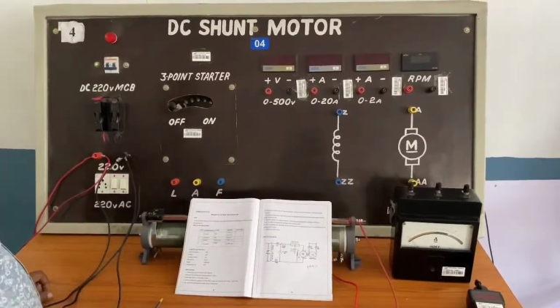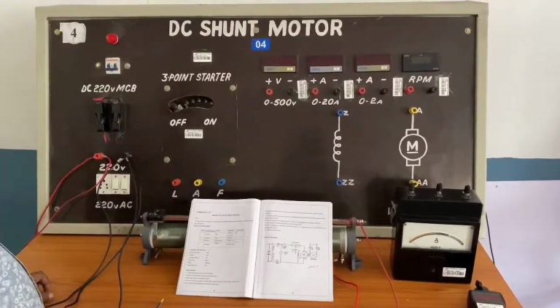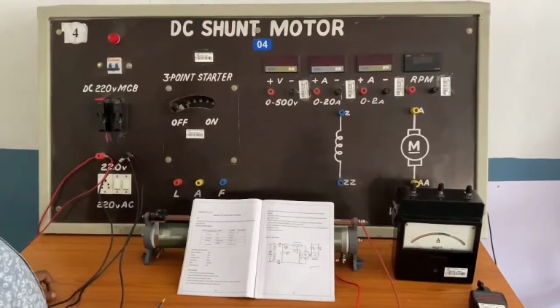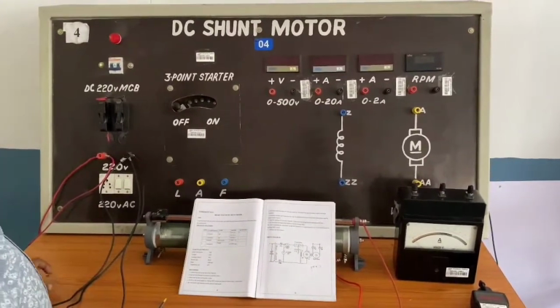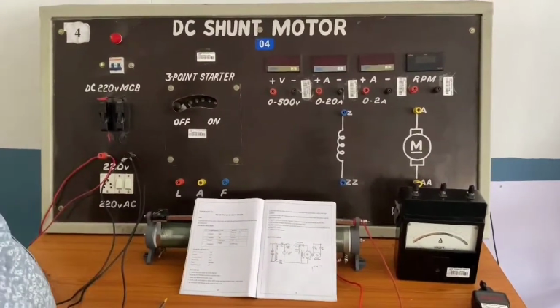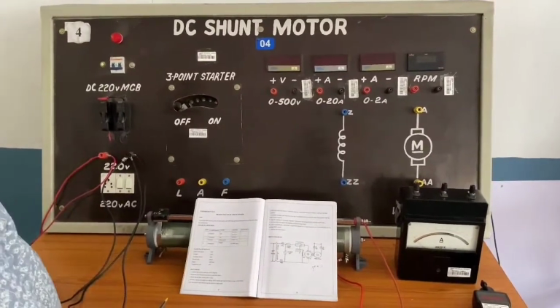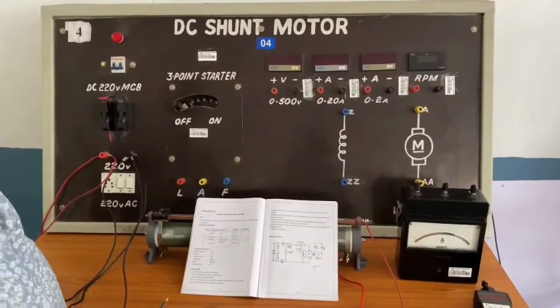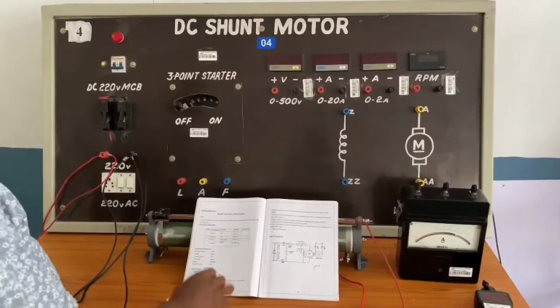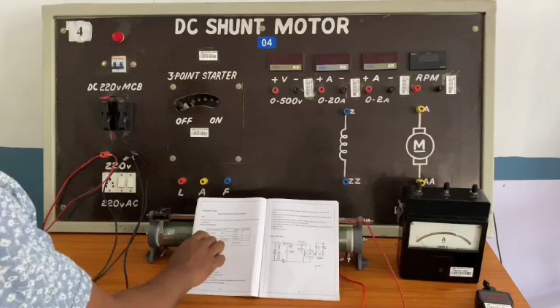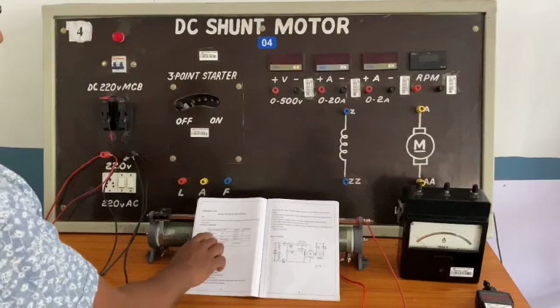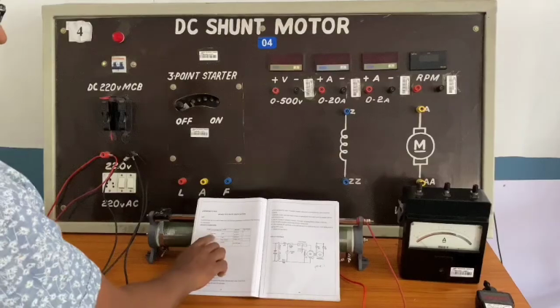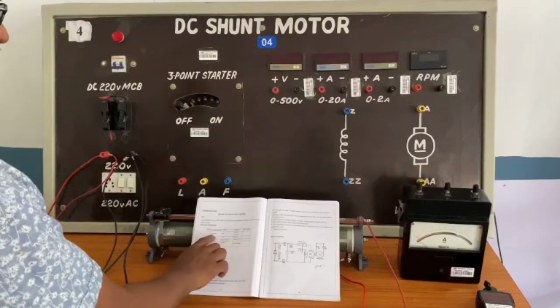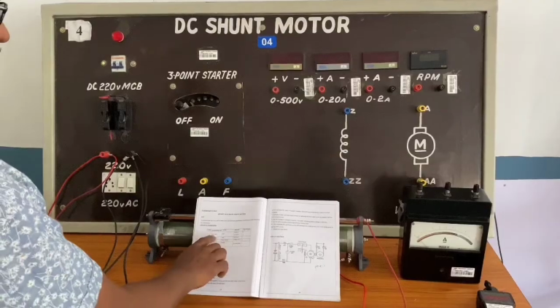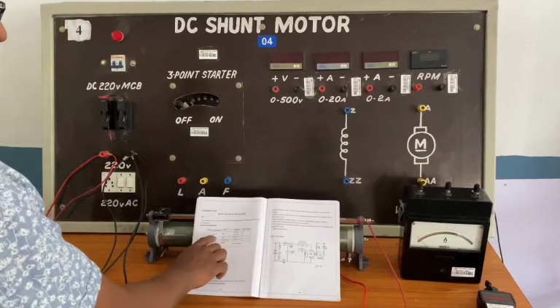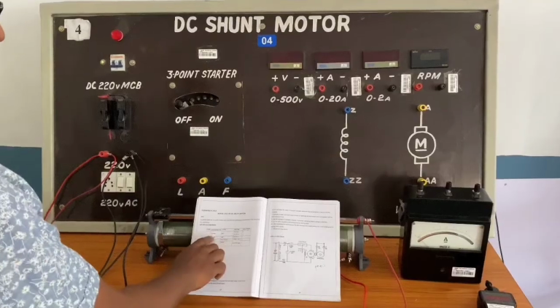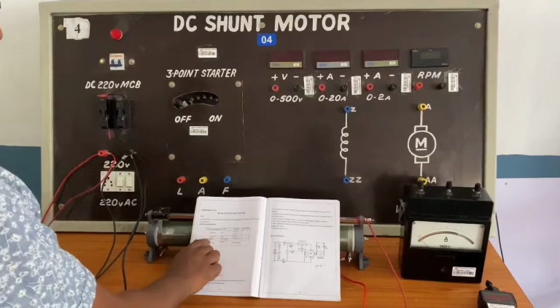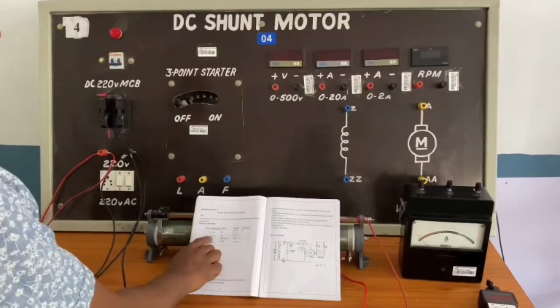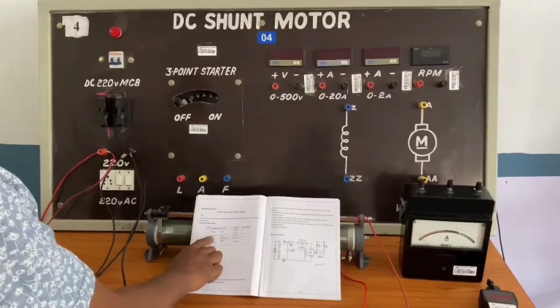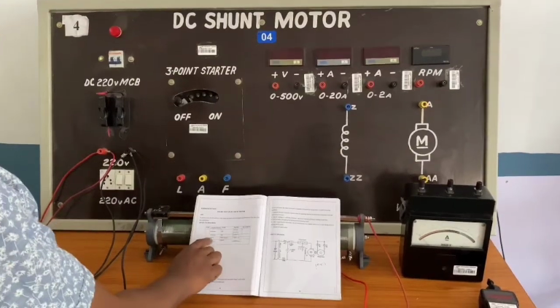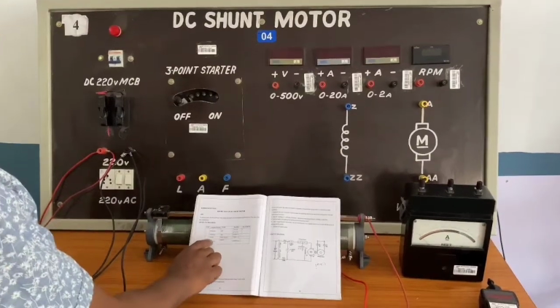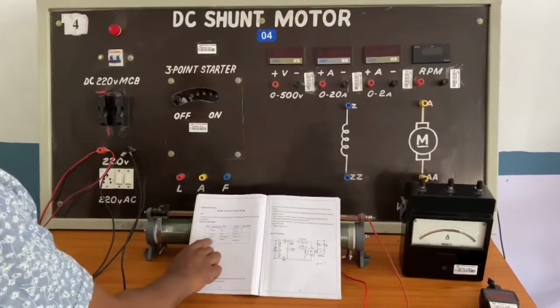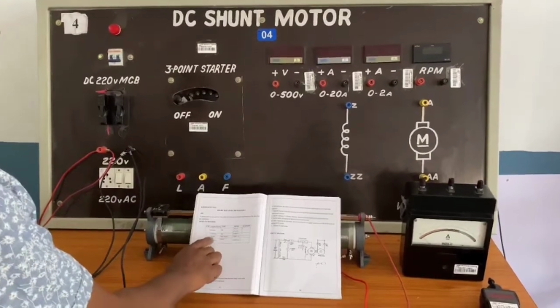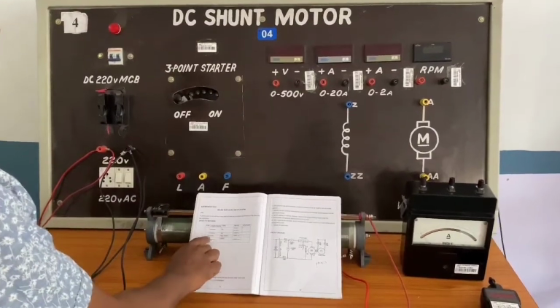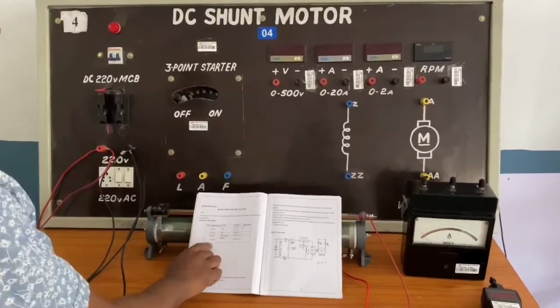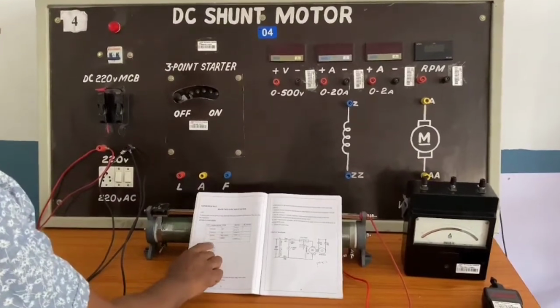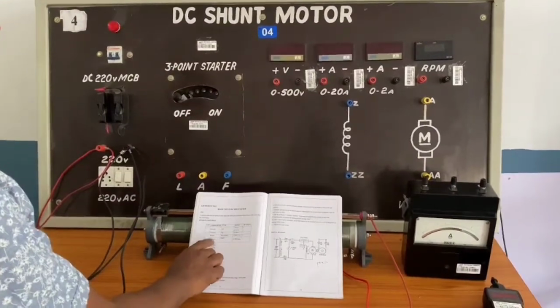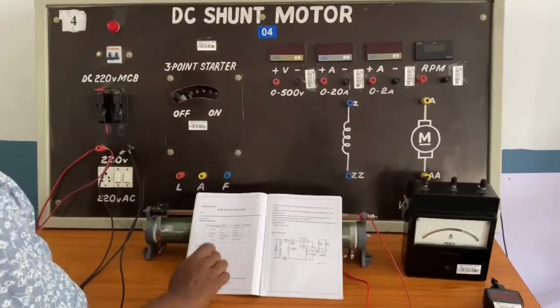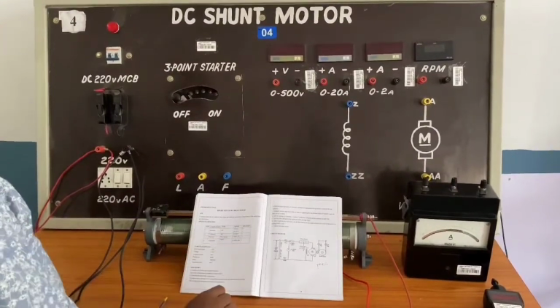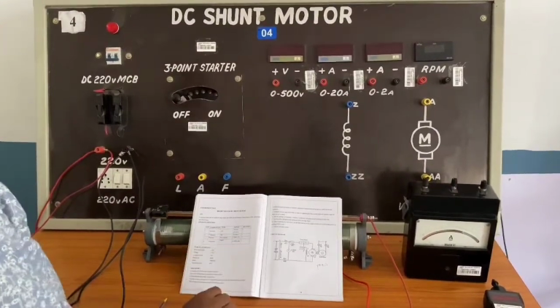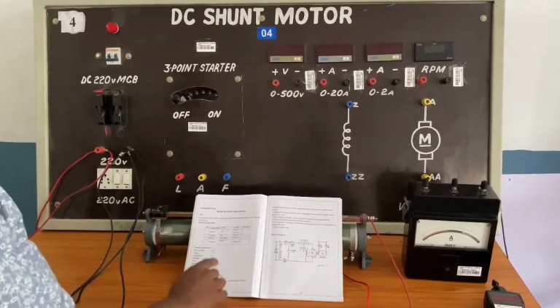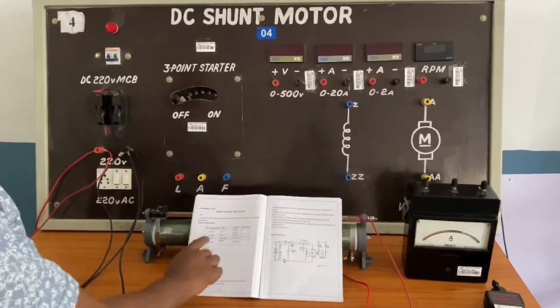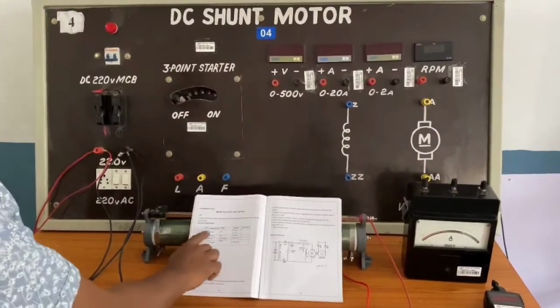The components required are: ammeter, voltmeter, rheostat, and tachometer.